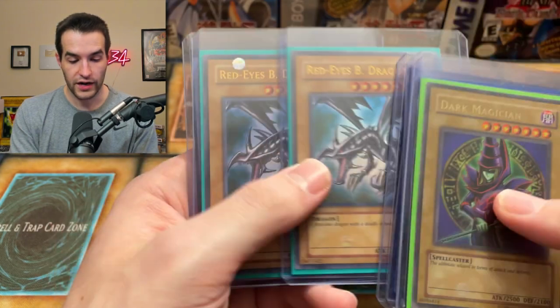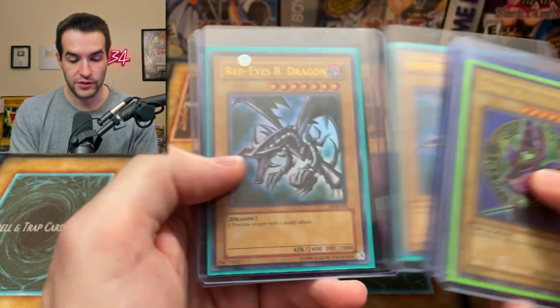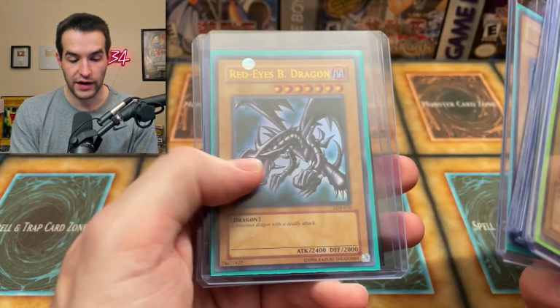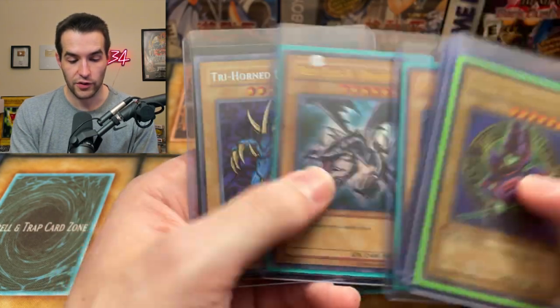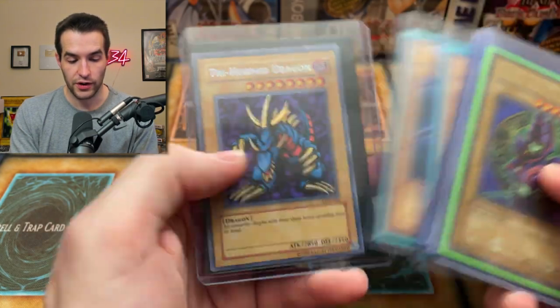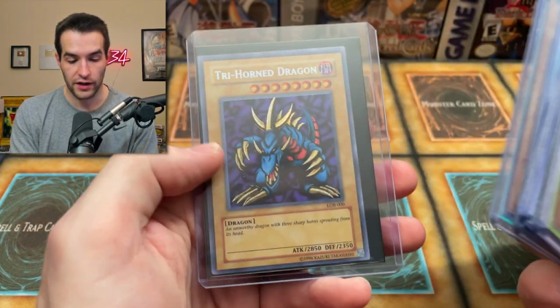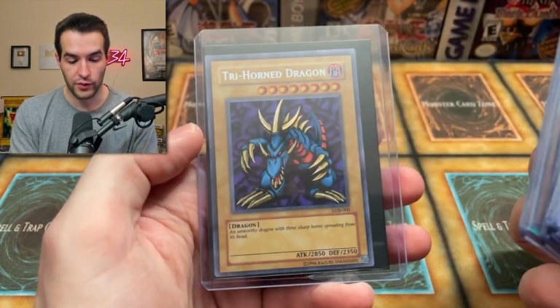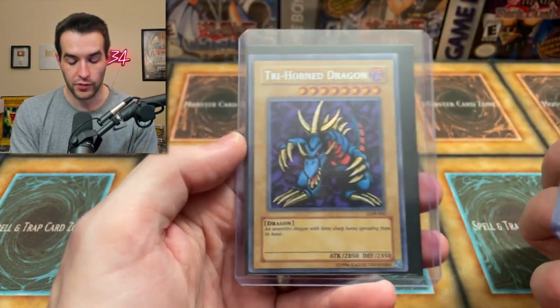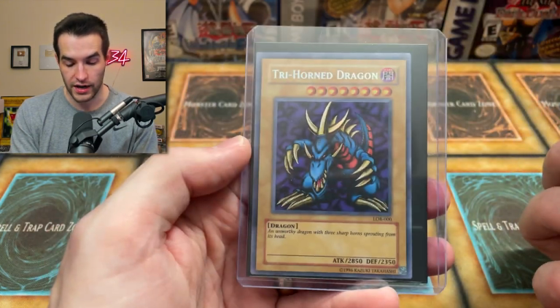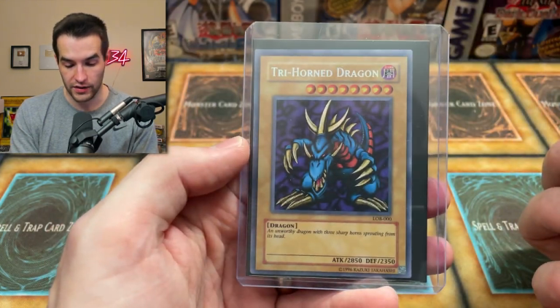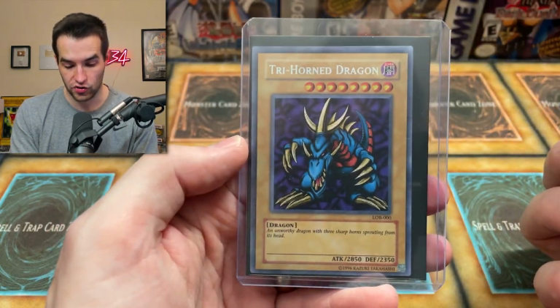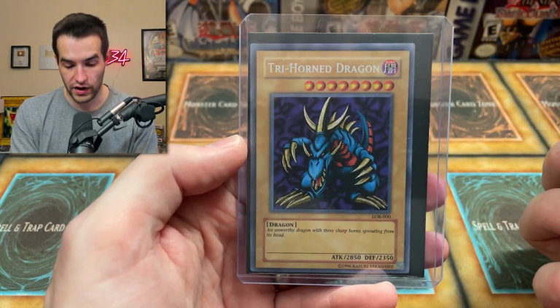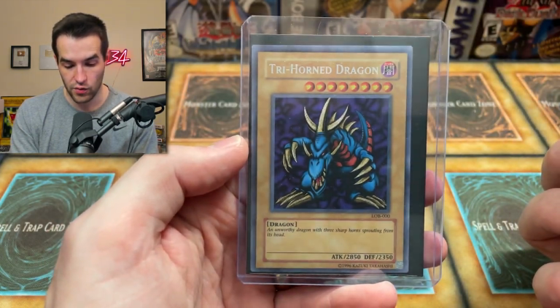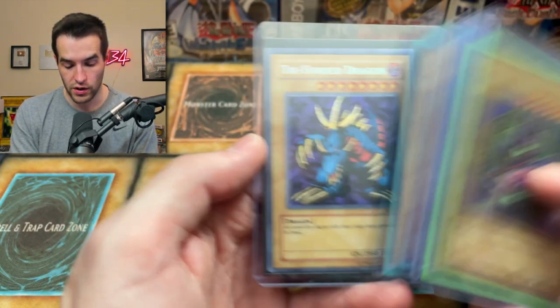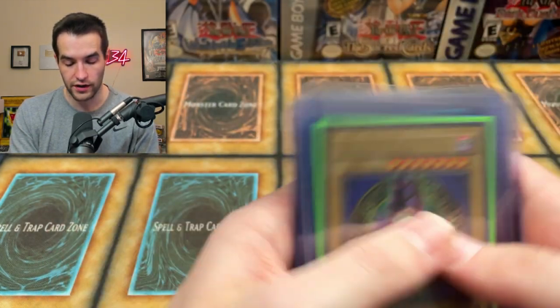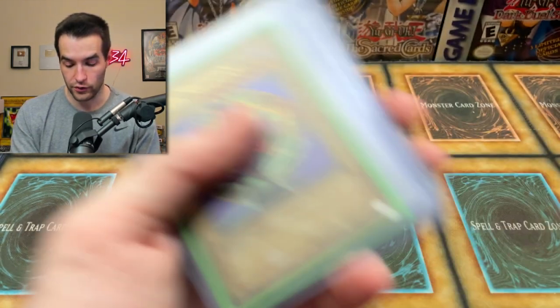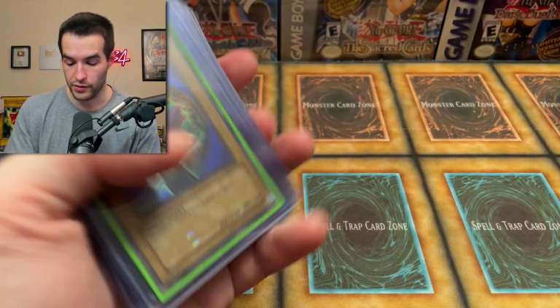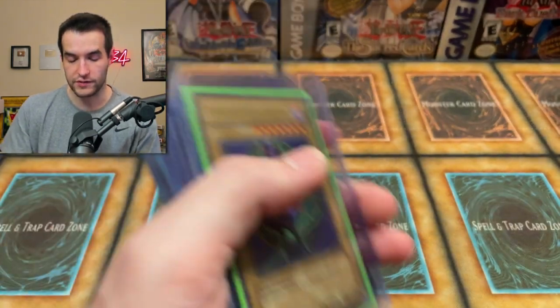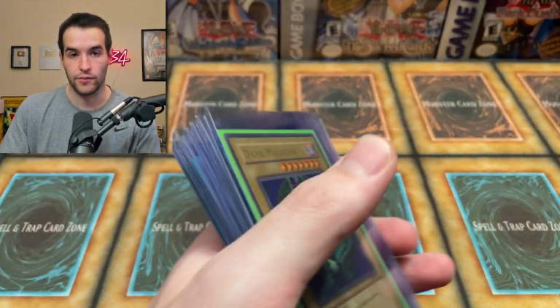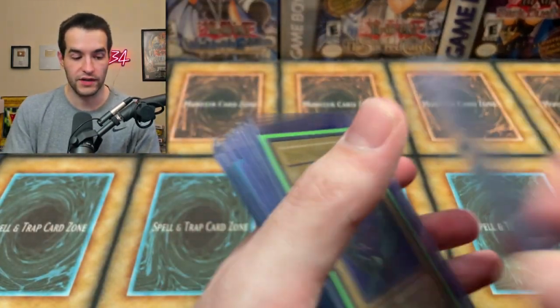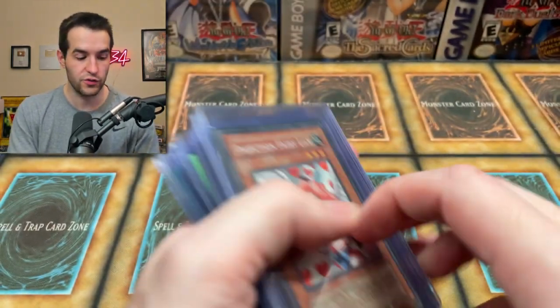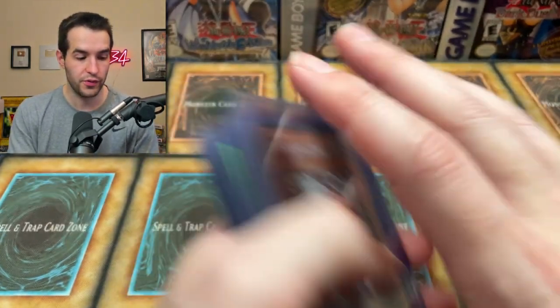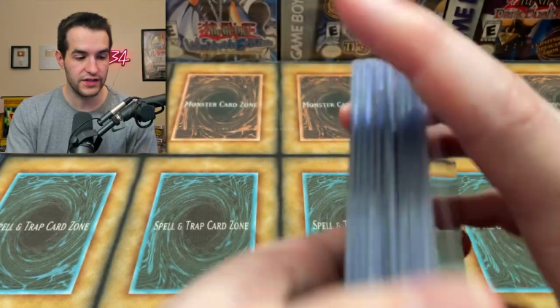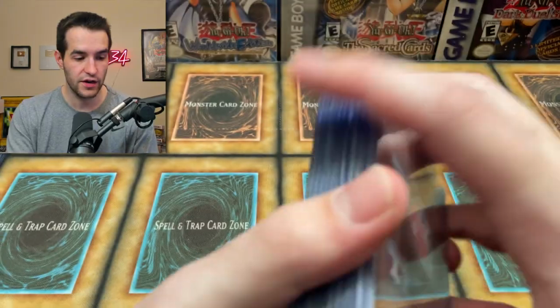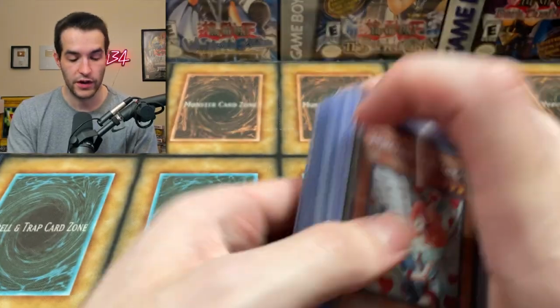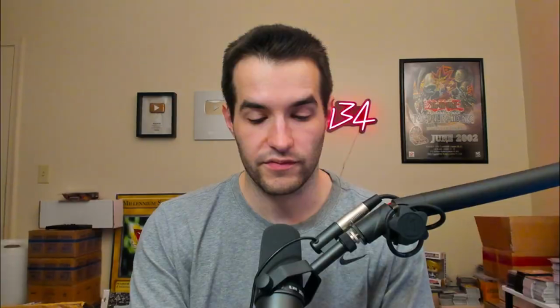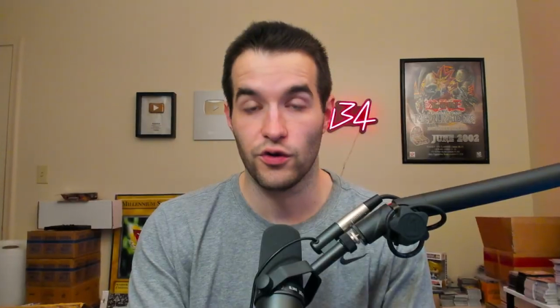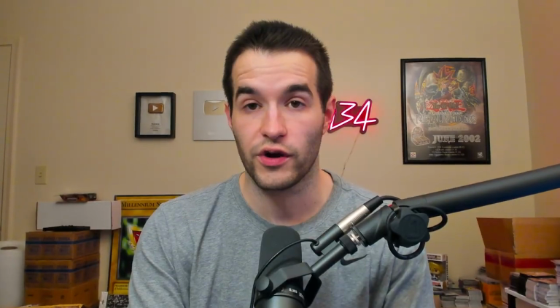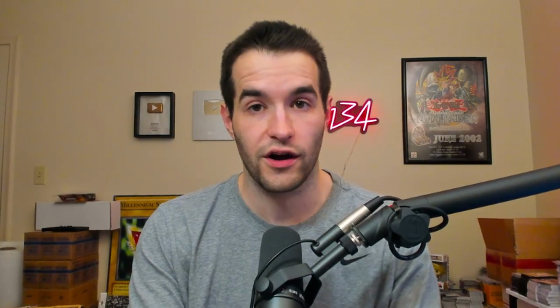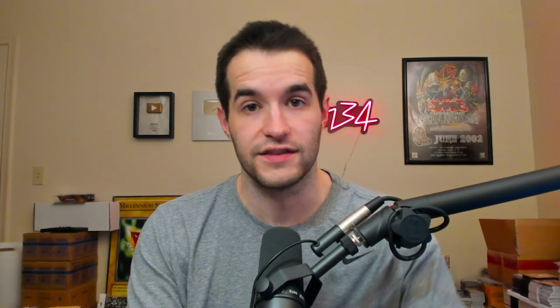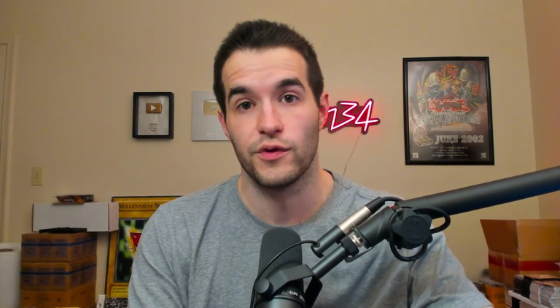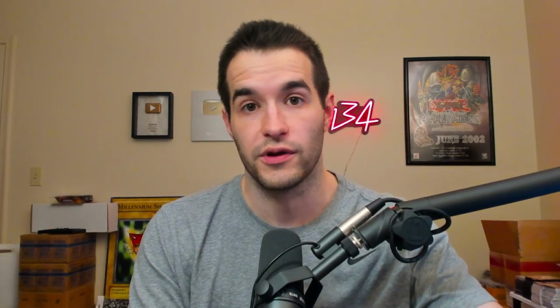Red Eyes B. Dragon reprint, another reprint, and Tri-Horn — another reprint. So tons of reprints in here, but still great cards even as reprints.